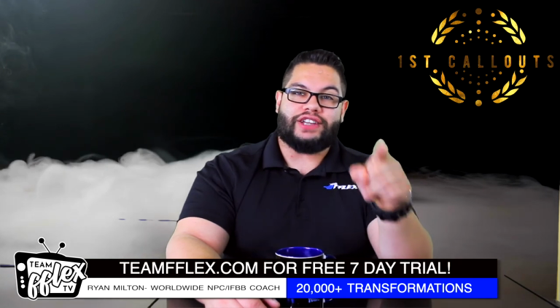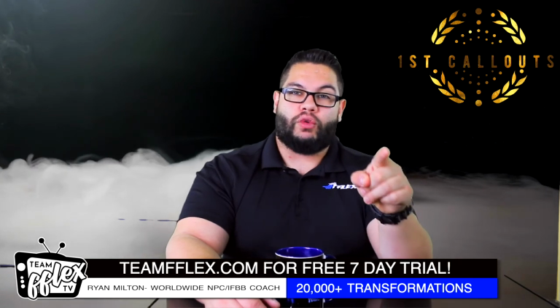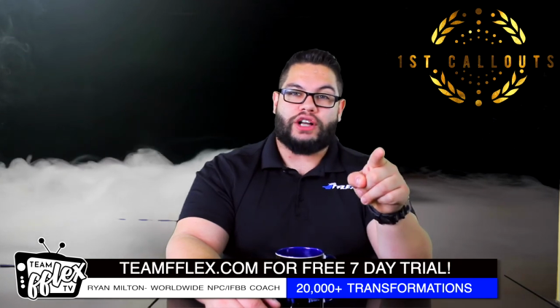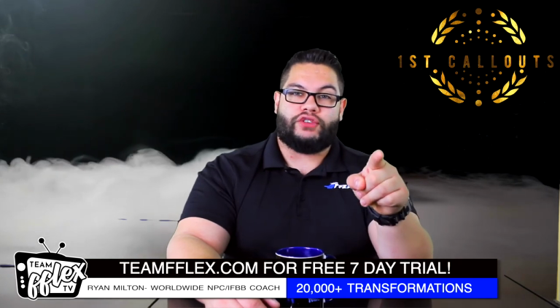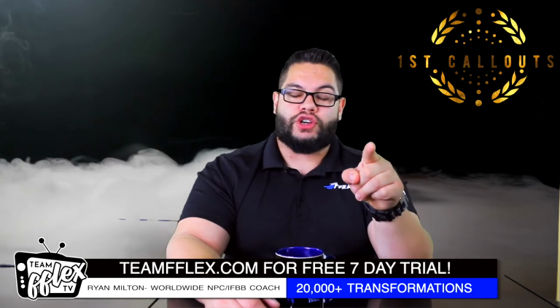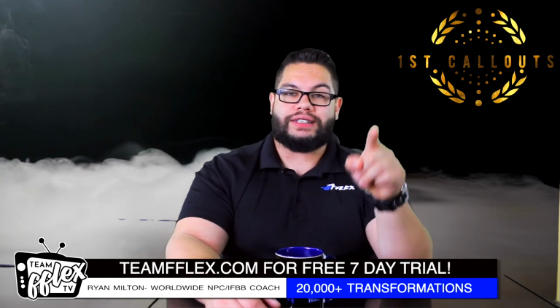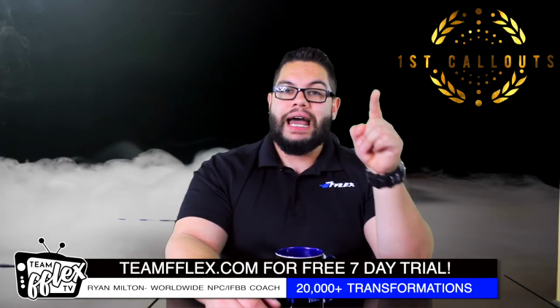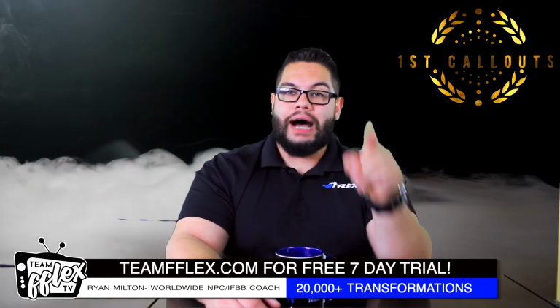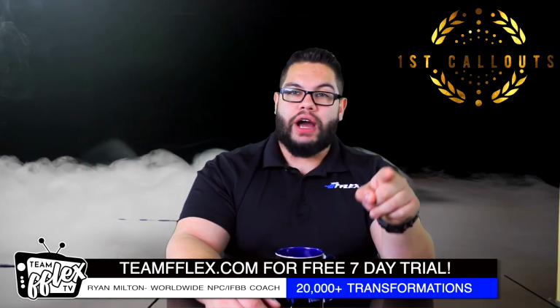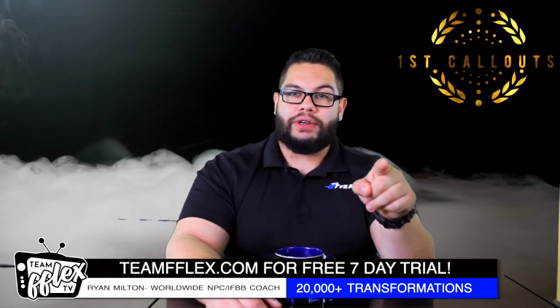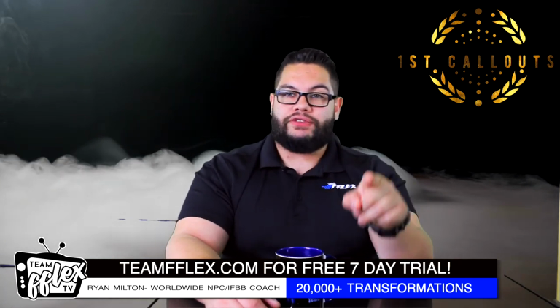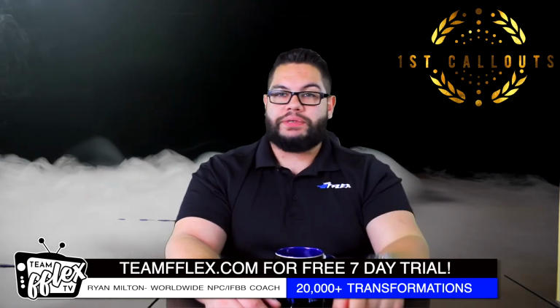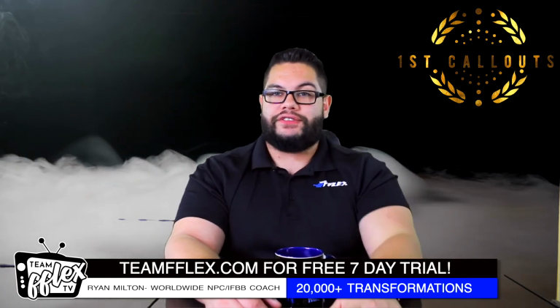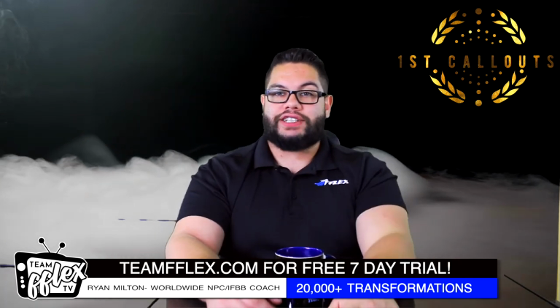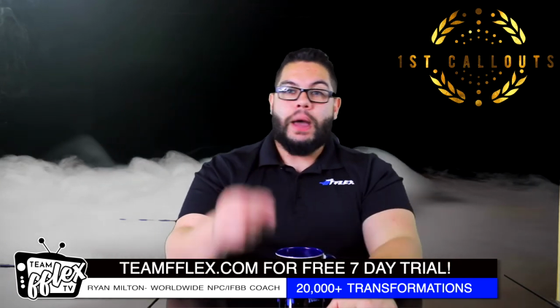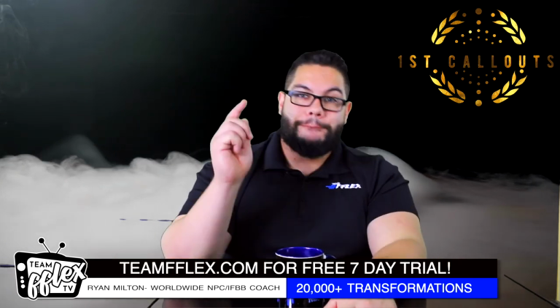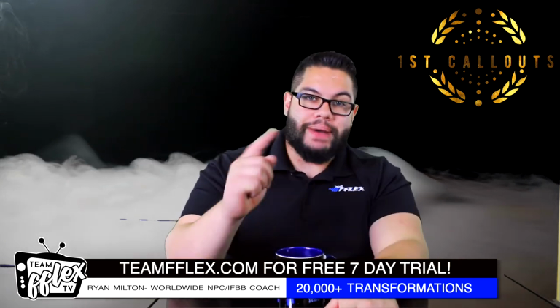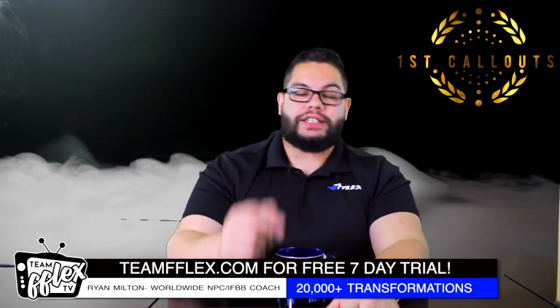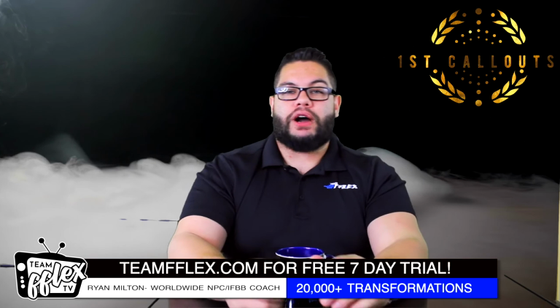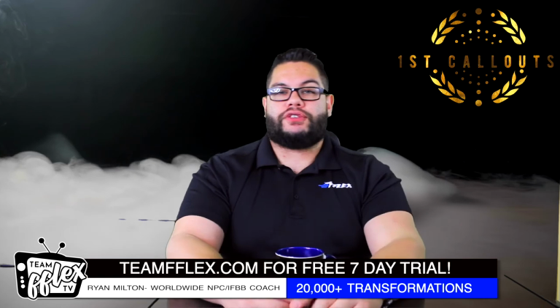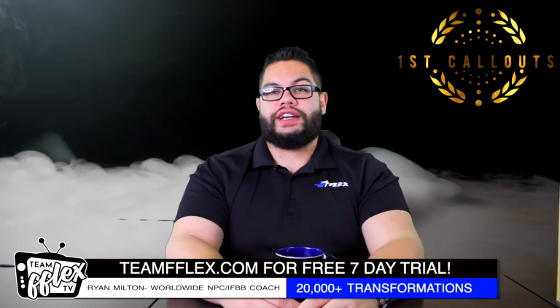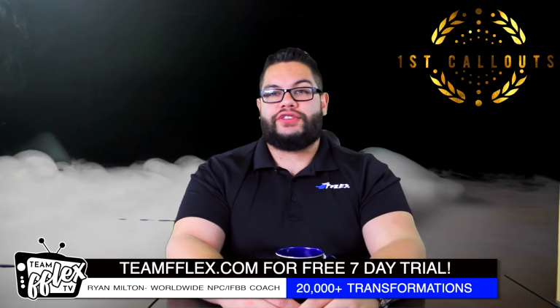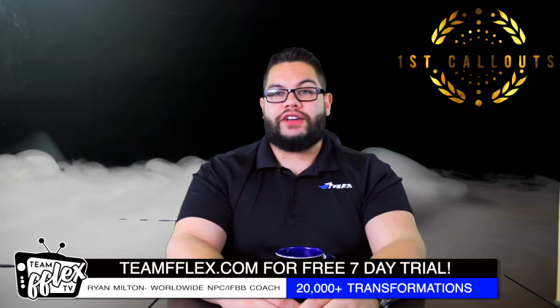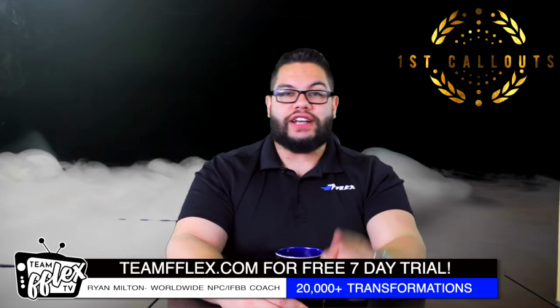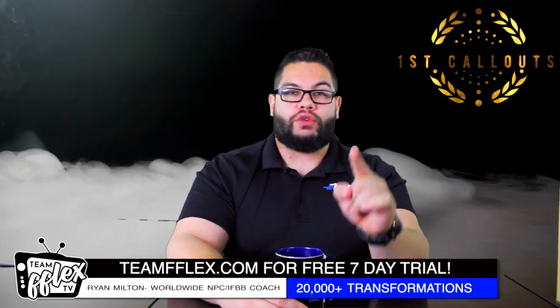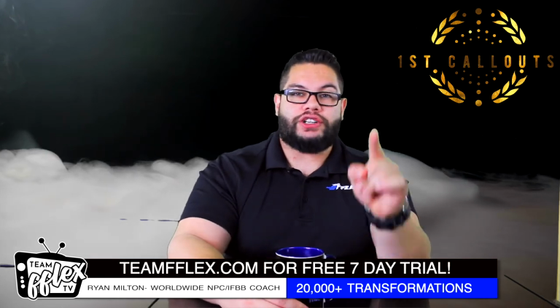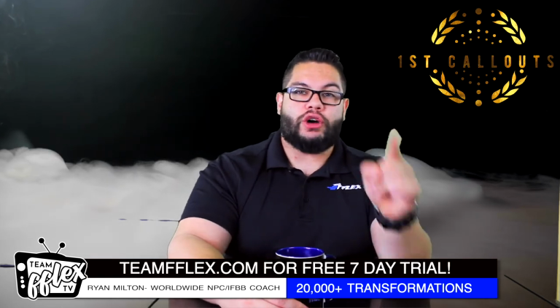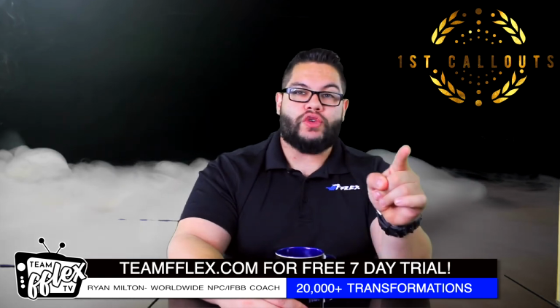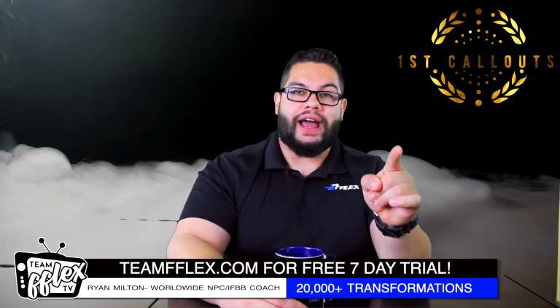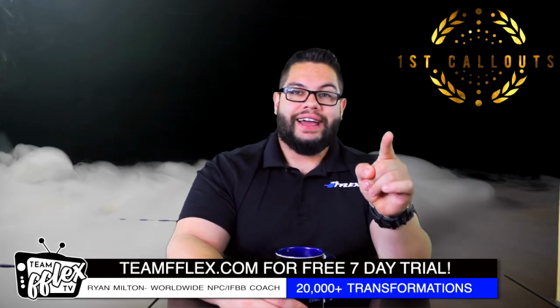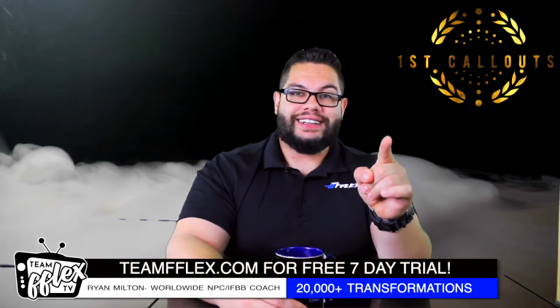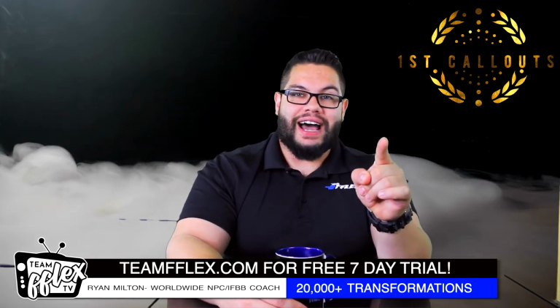Thanks for watching First Call Outs. I'm Ryan Milton from Team Flex. Be back tomorrow for Fitness Fire. Thanks for watching — Coach Ryan is out.